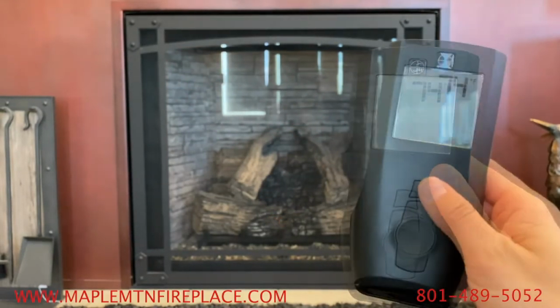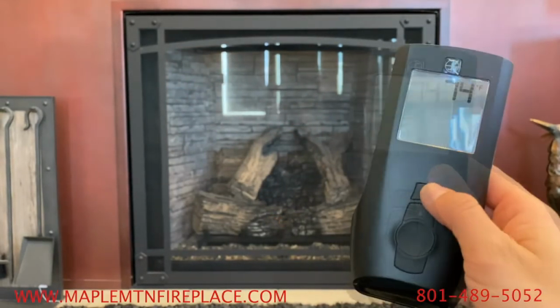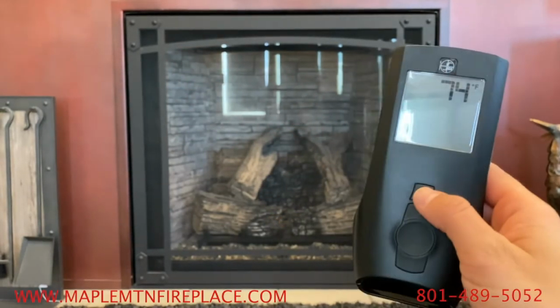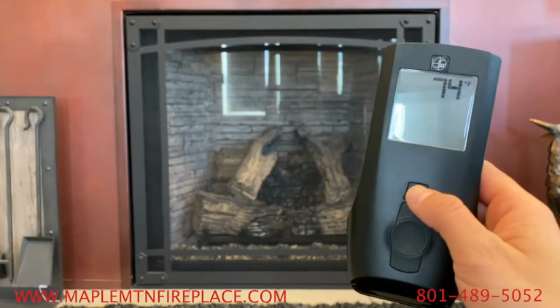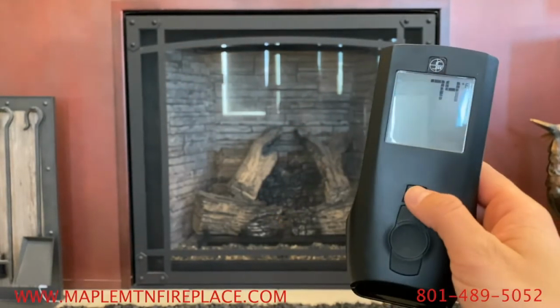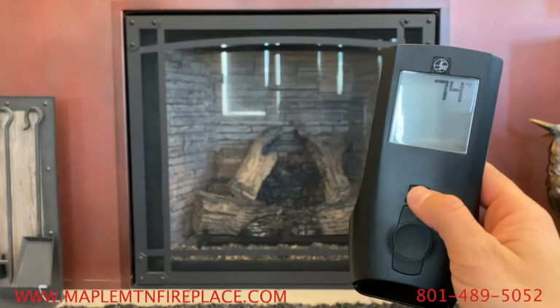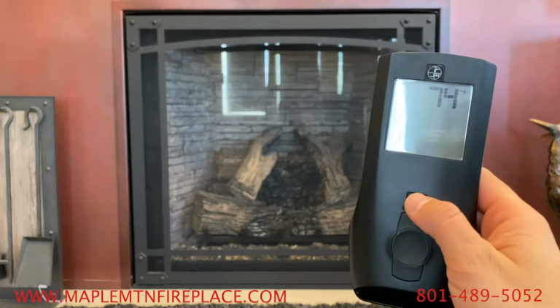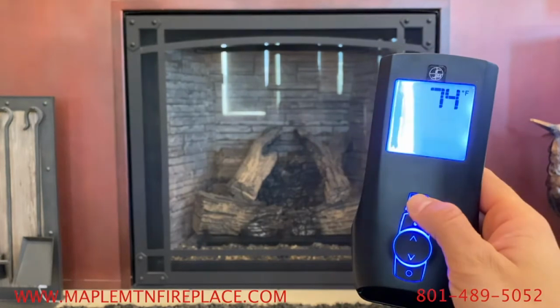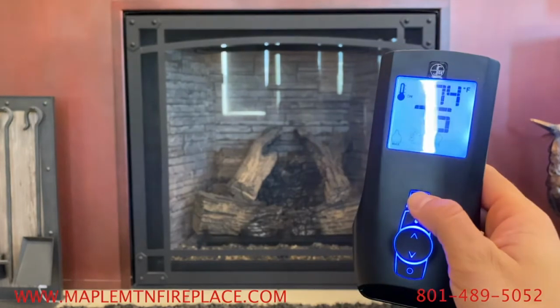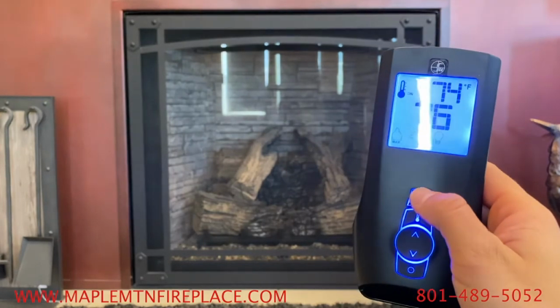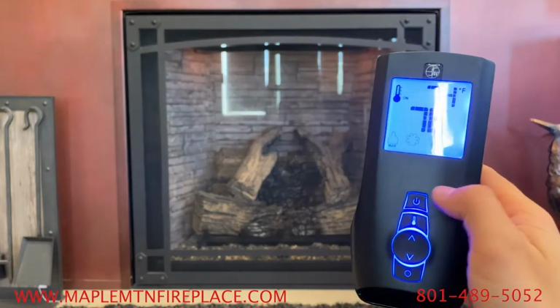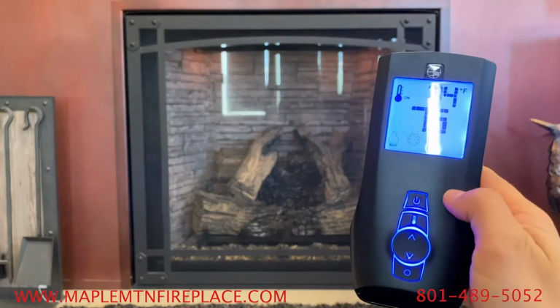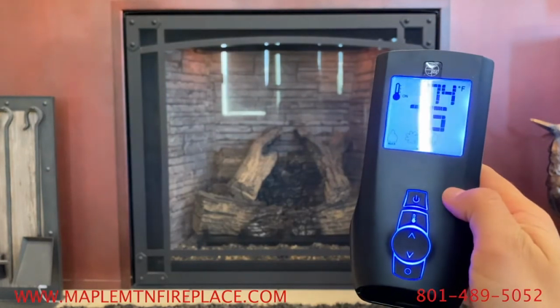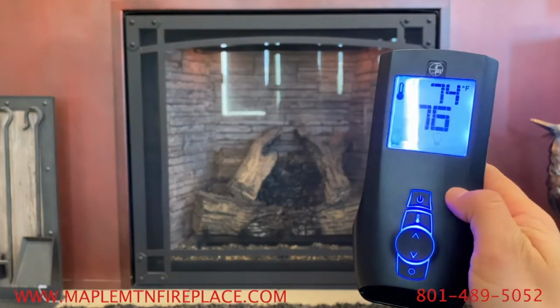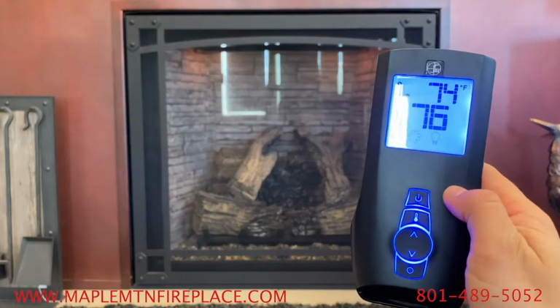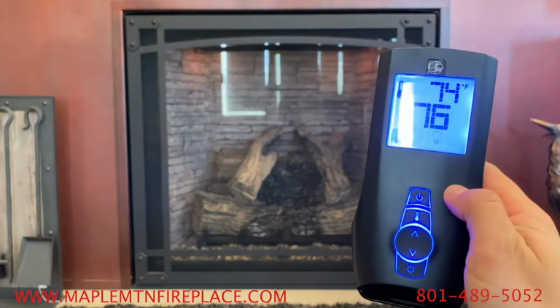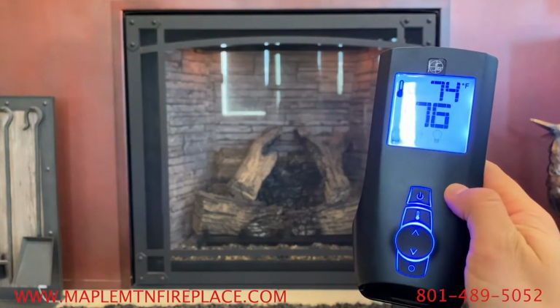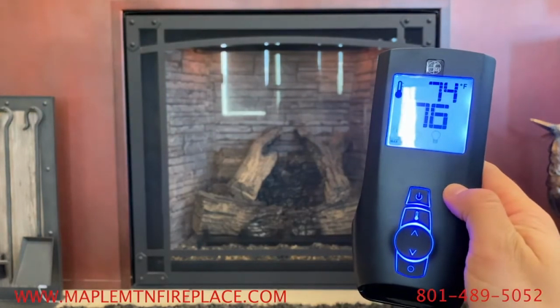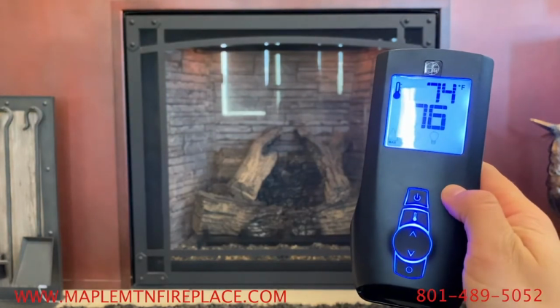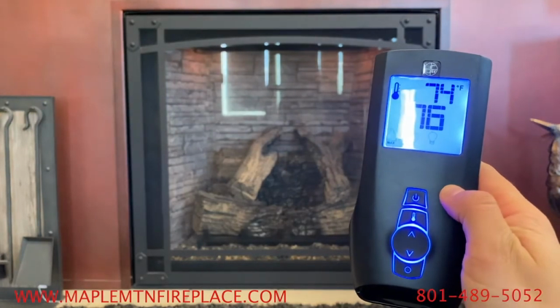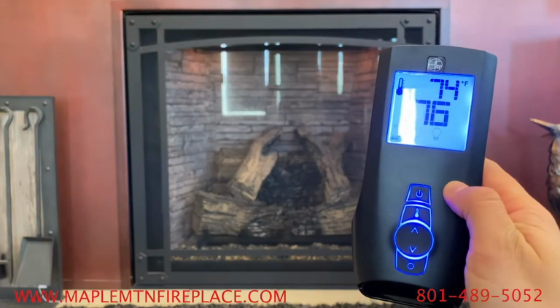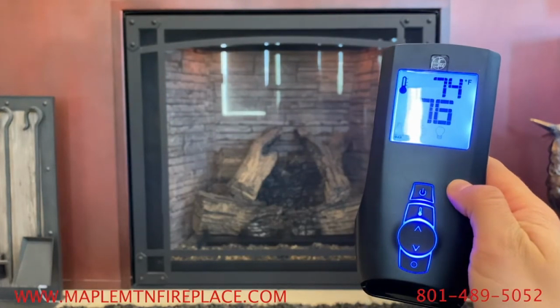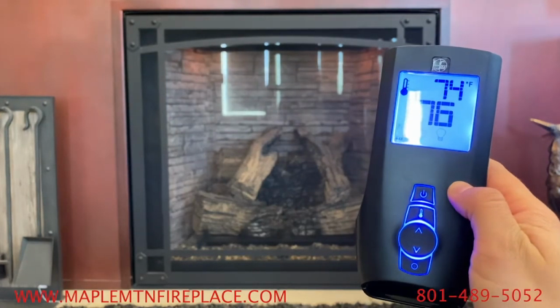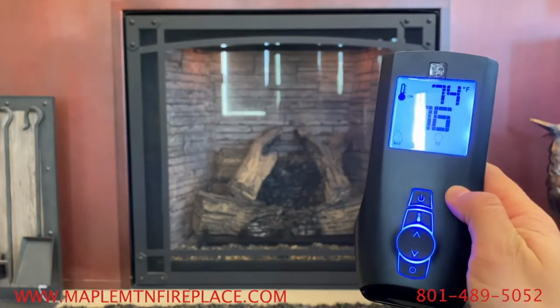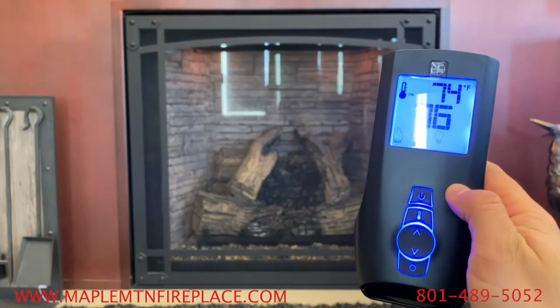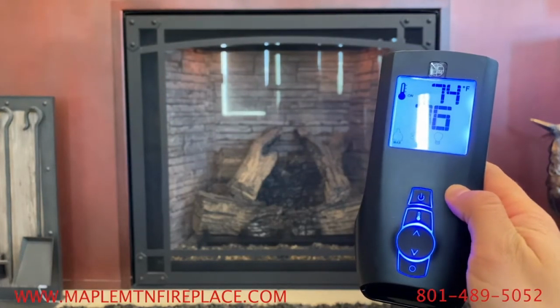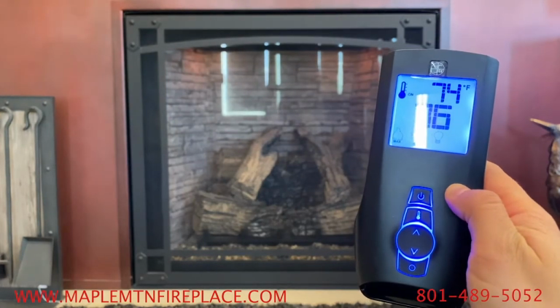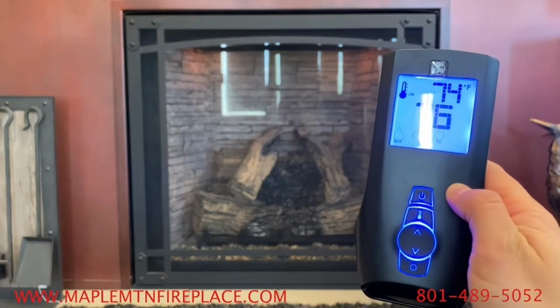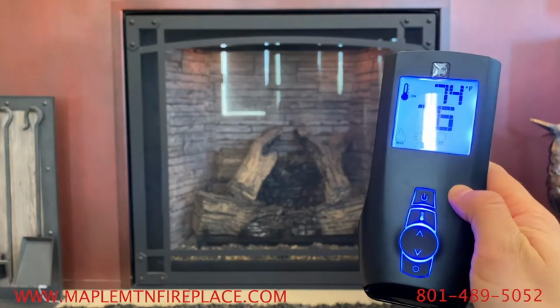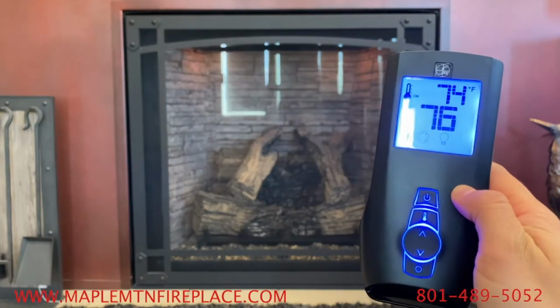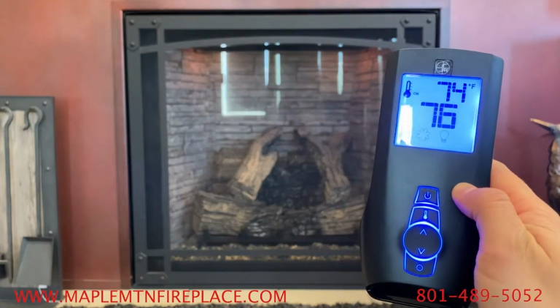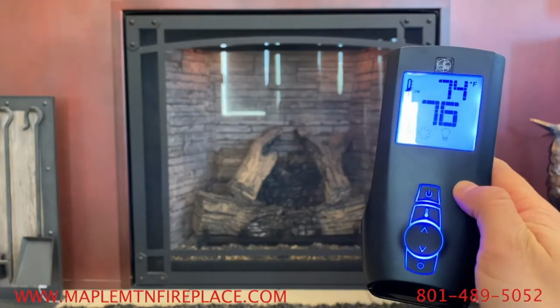Make sure you only press buttons once. It may take 30 seconds for a function to go through.